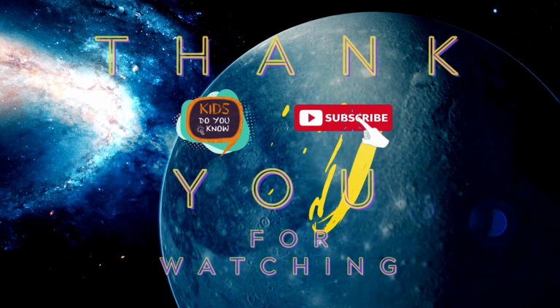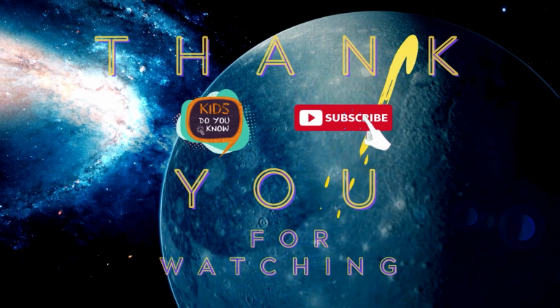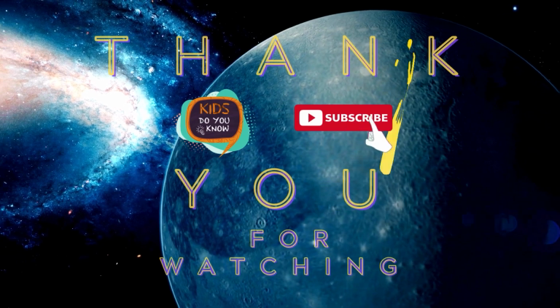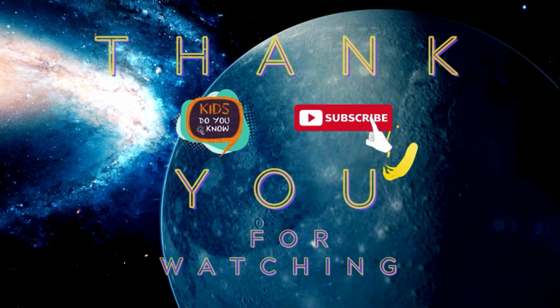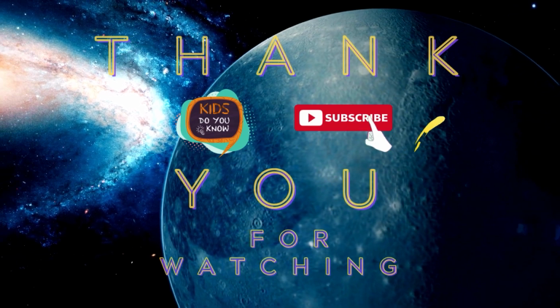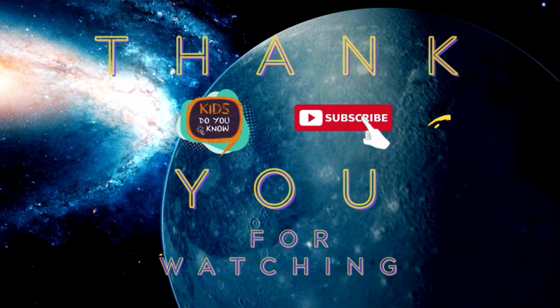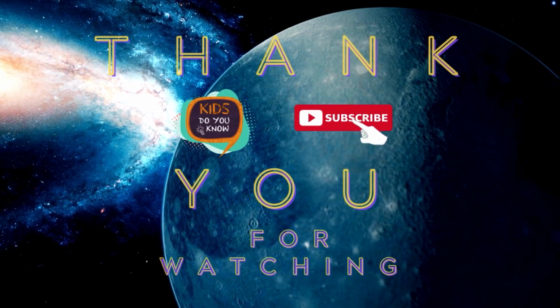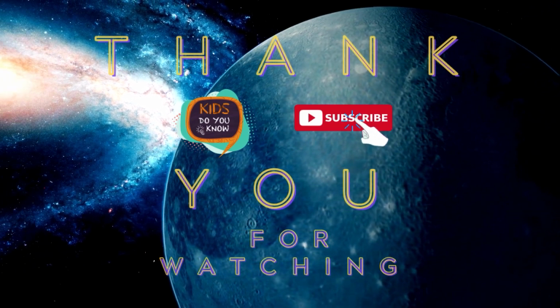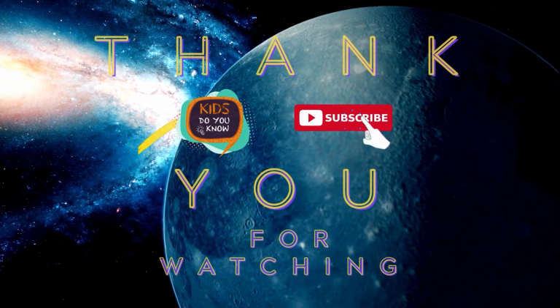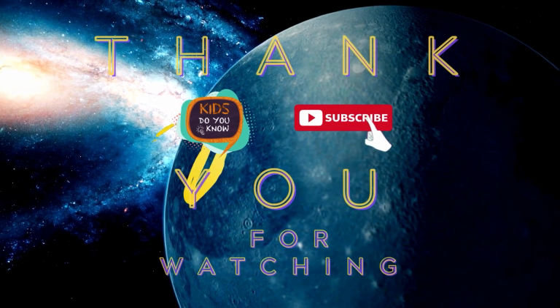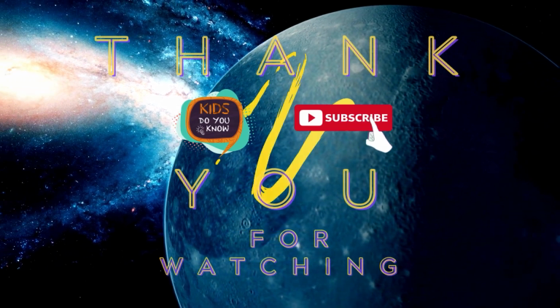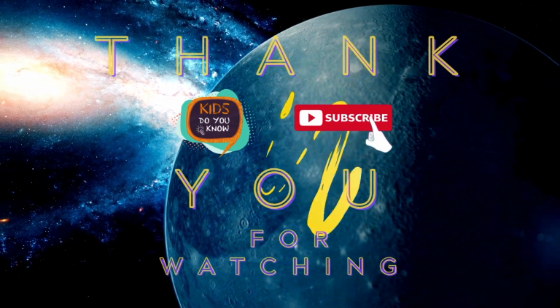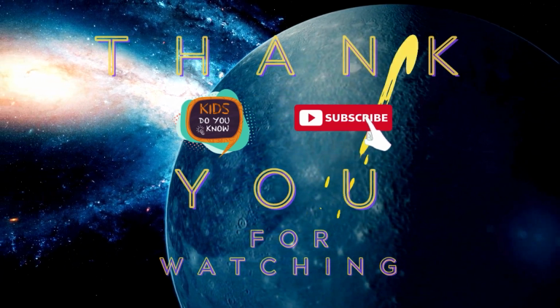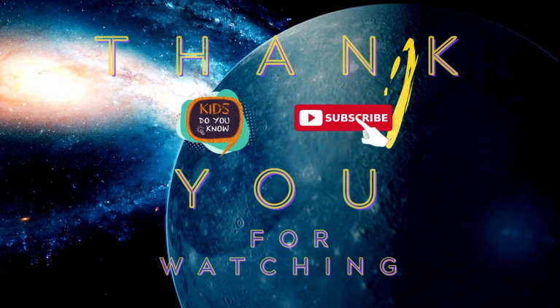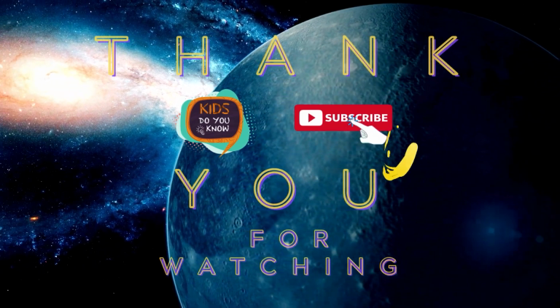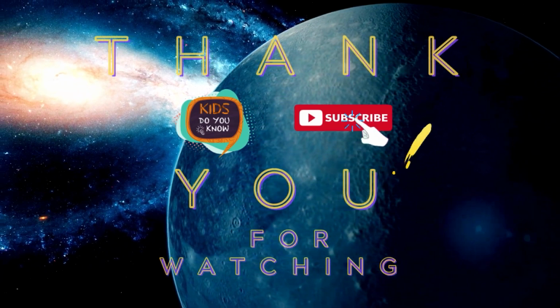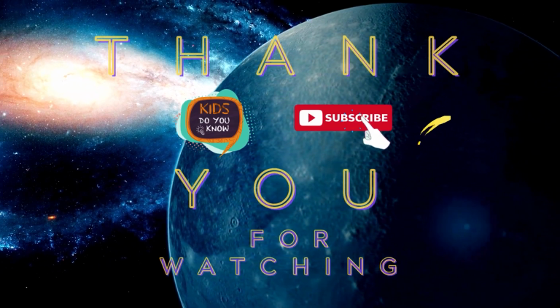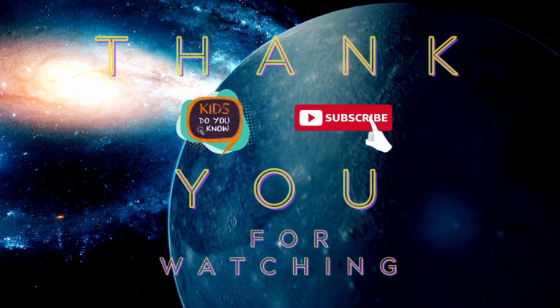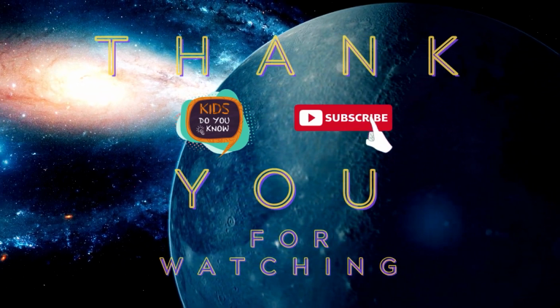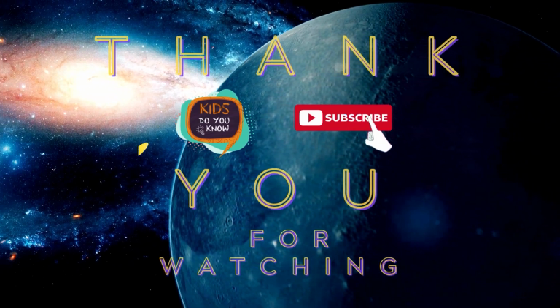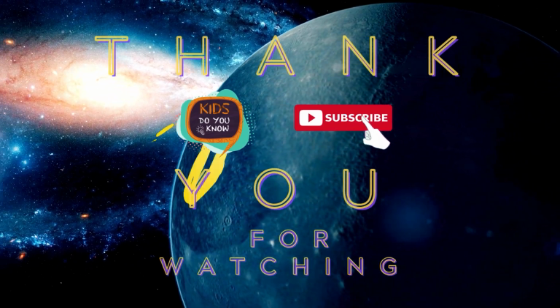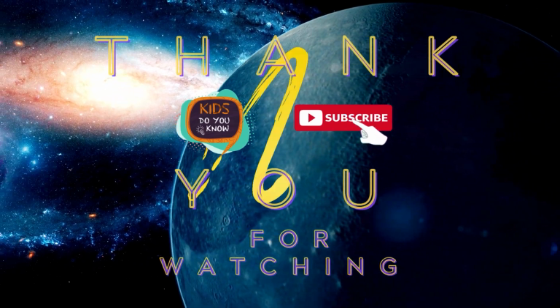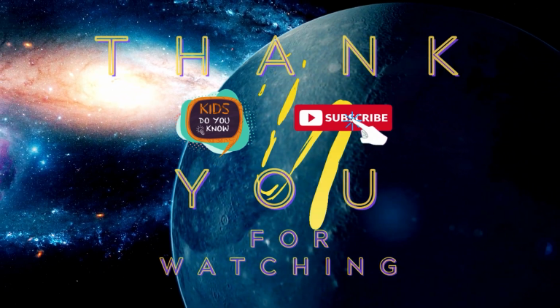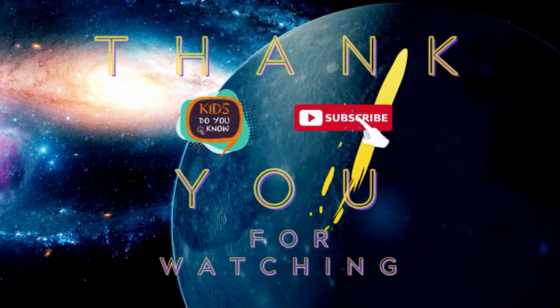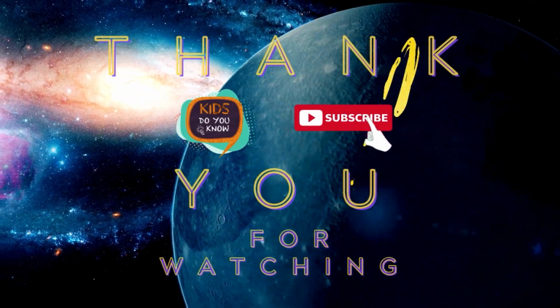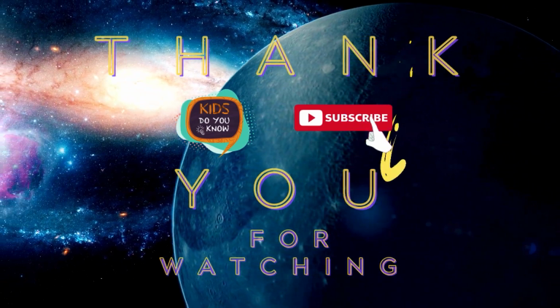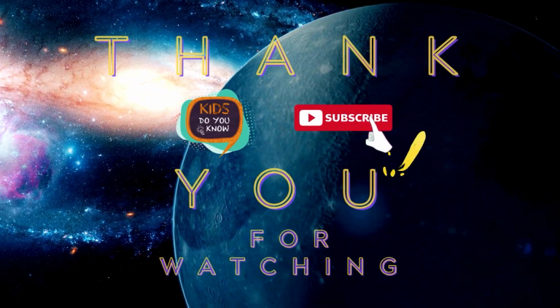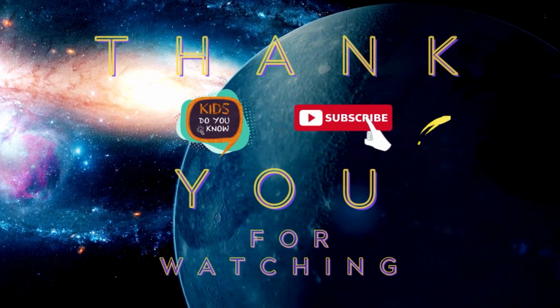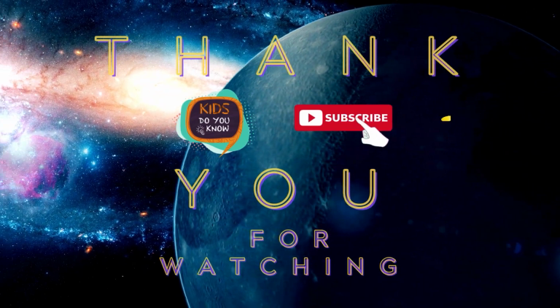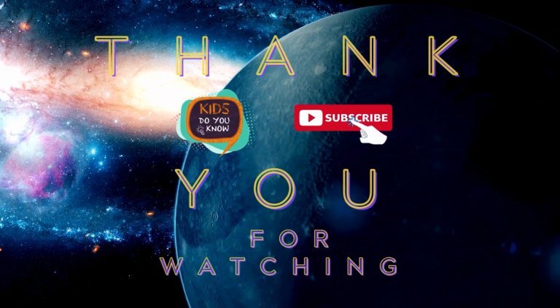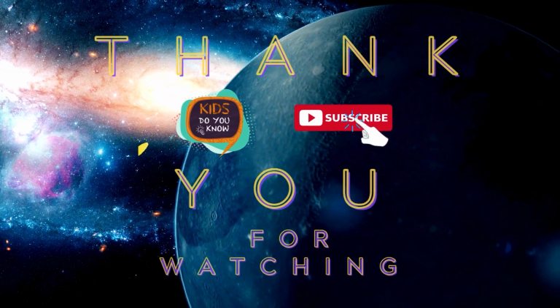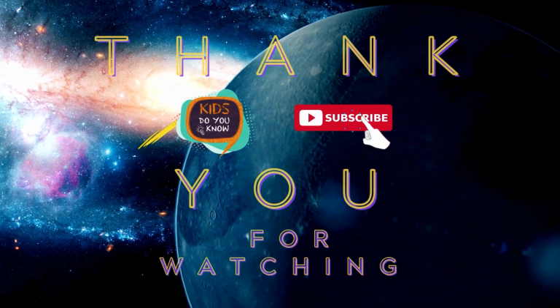Thank you for watching. I hope you all learned something new today.